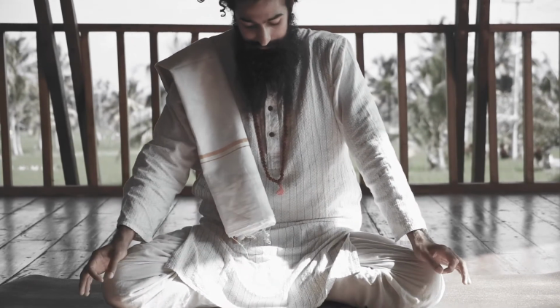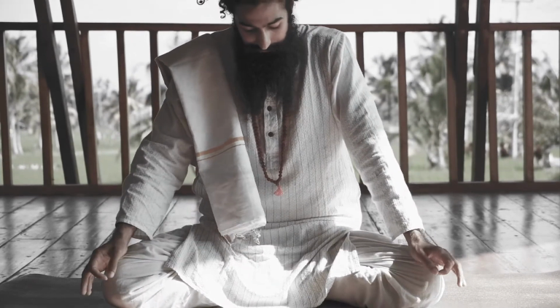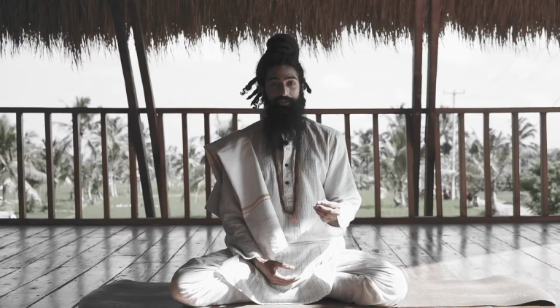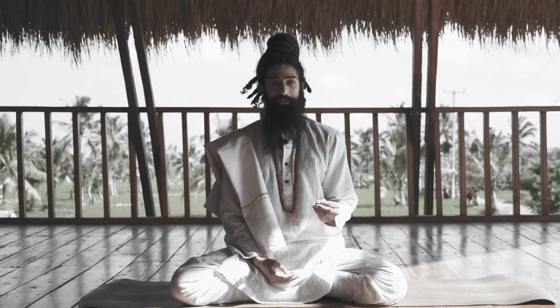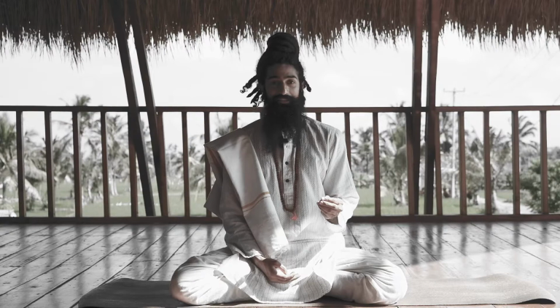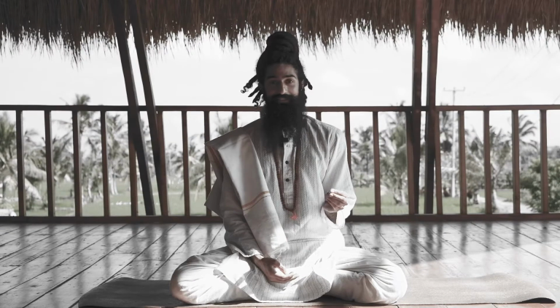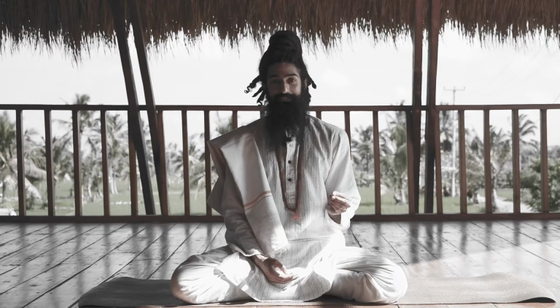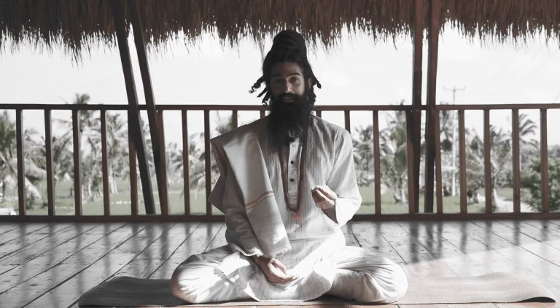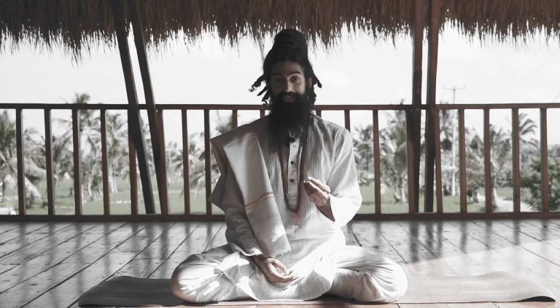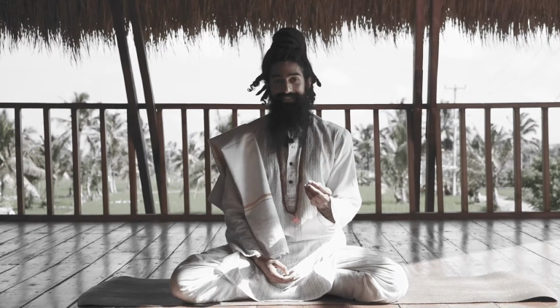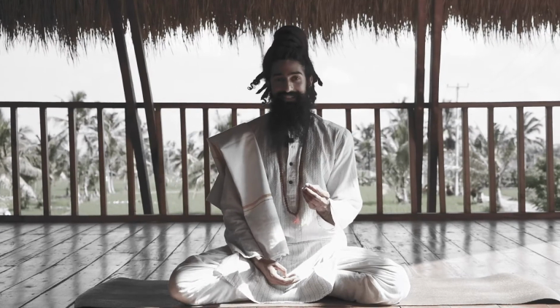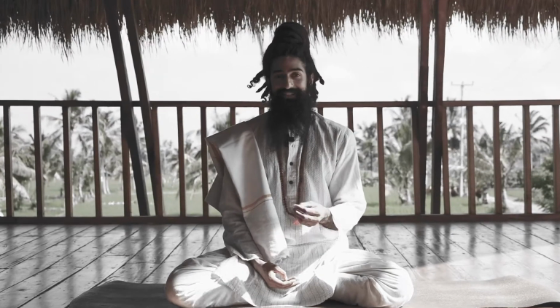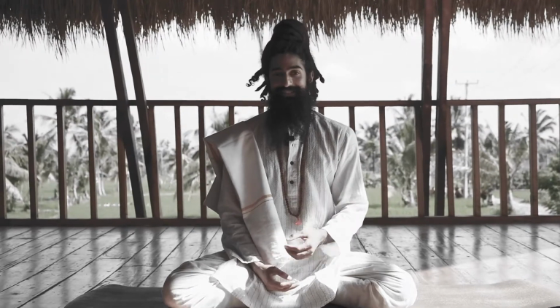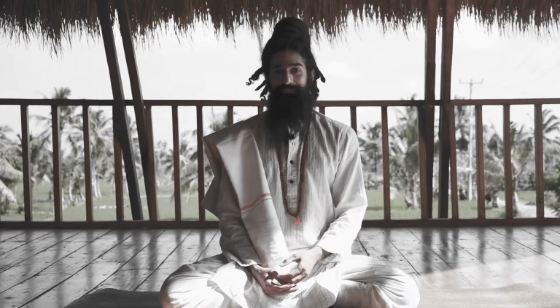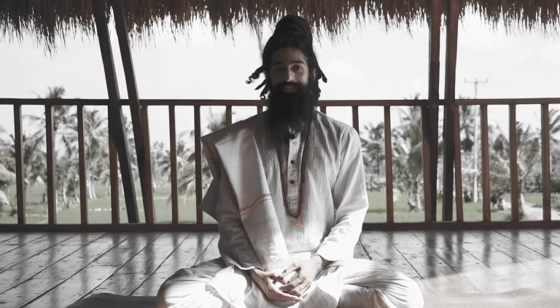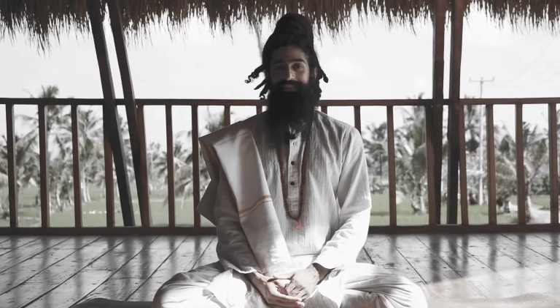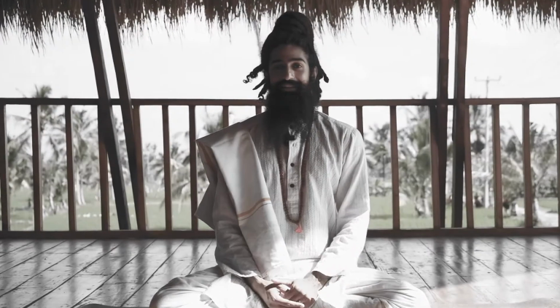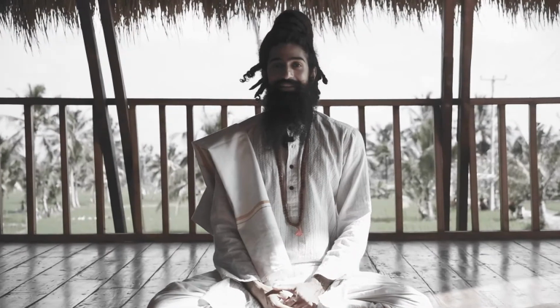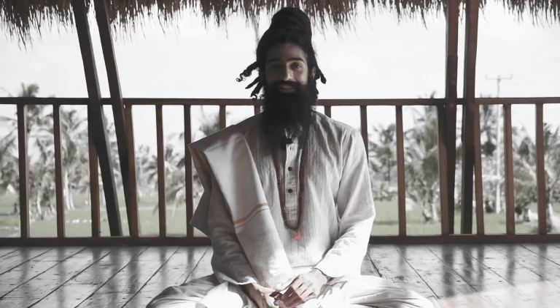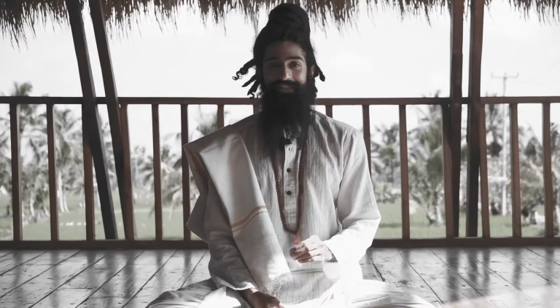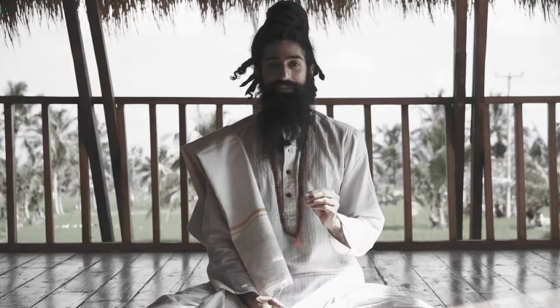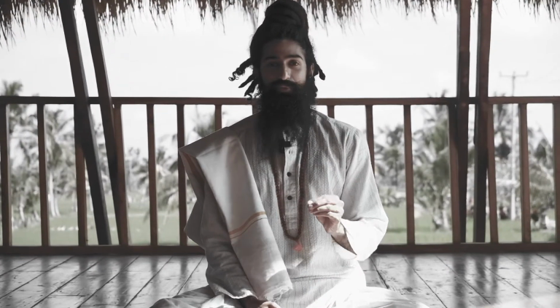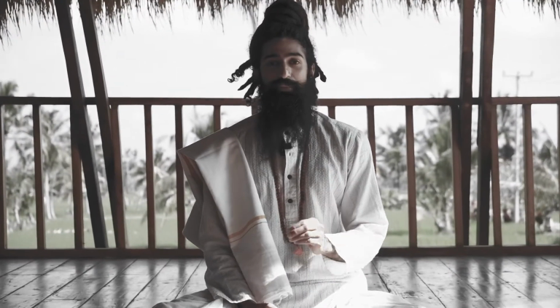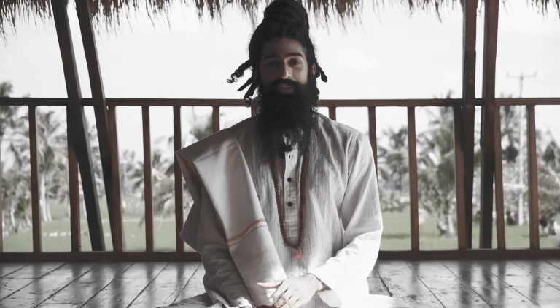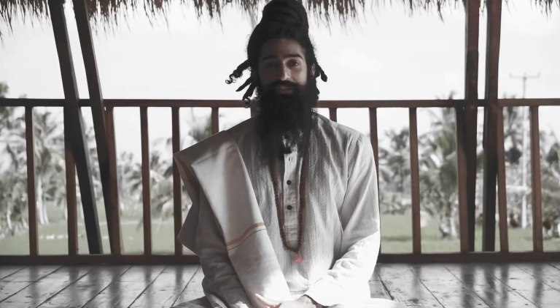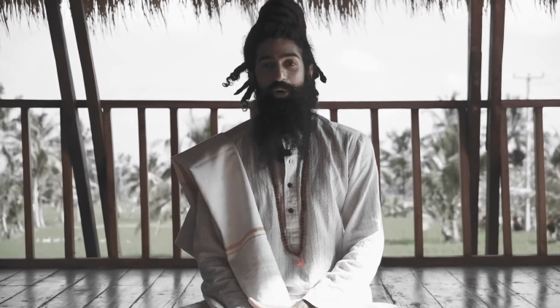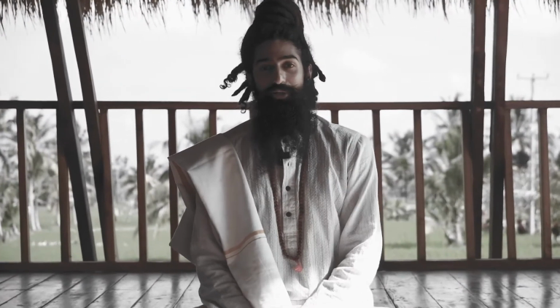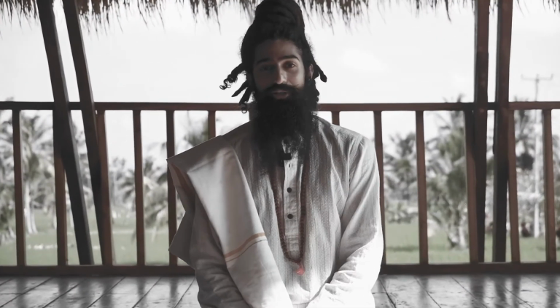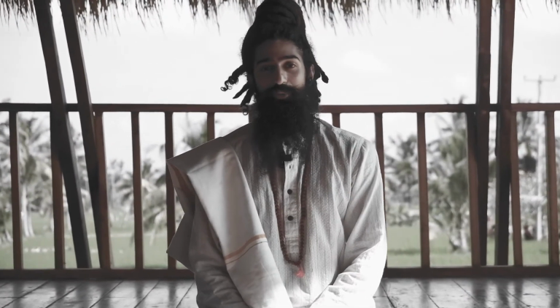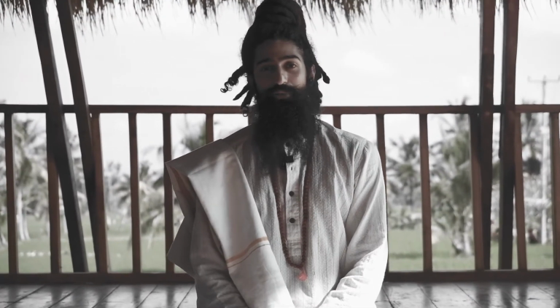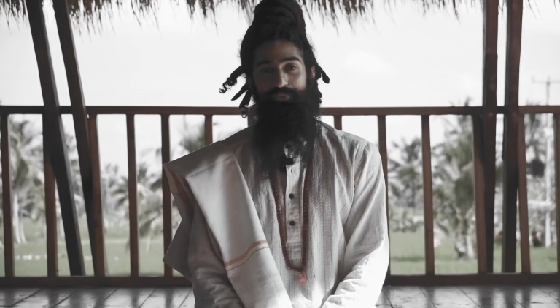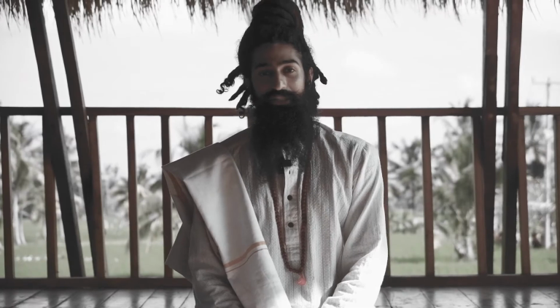The power of the breath is something amazing. It's something that can really, in just a few minutes, alter the way you feel.